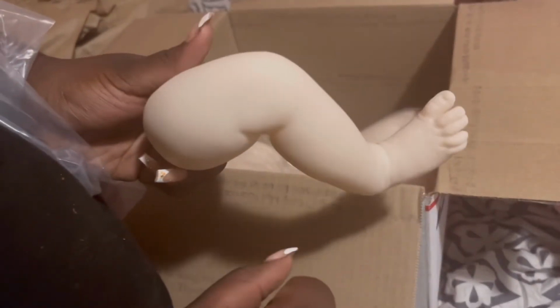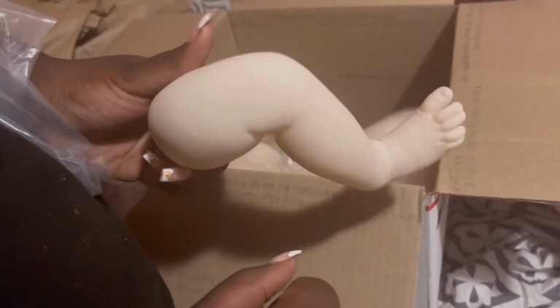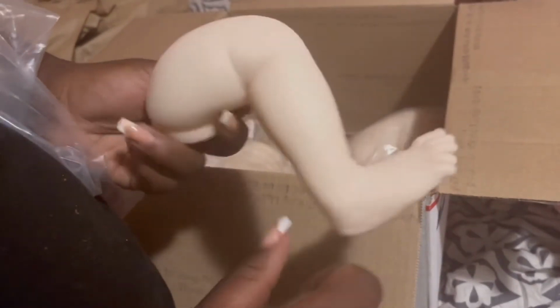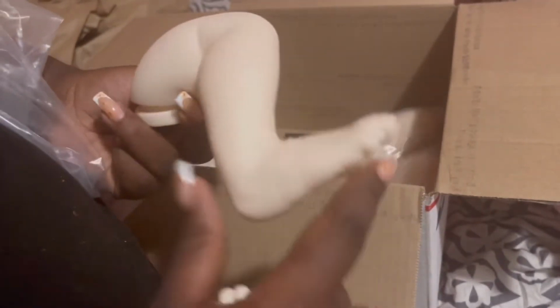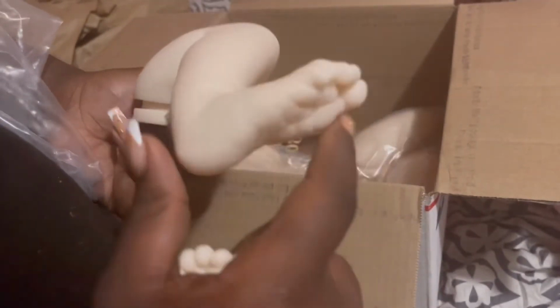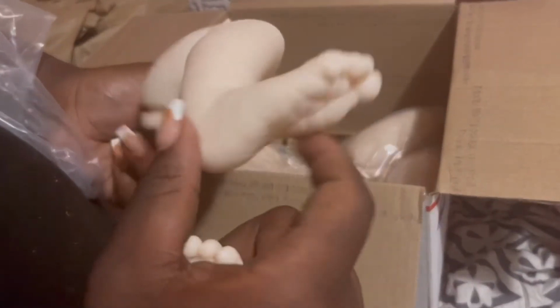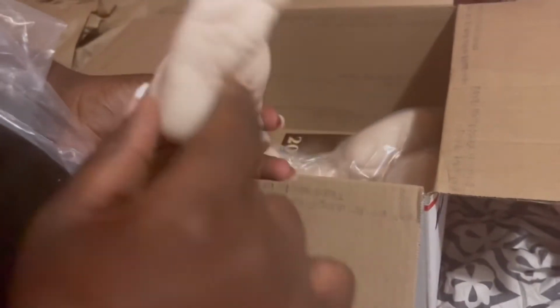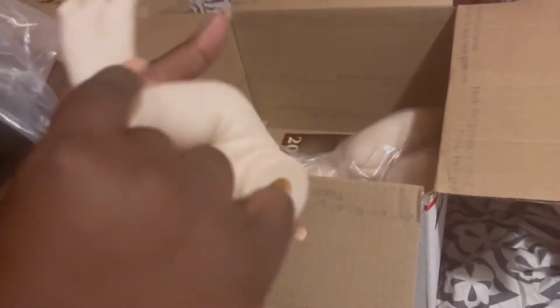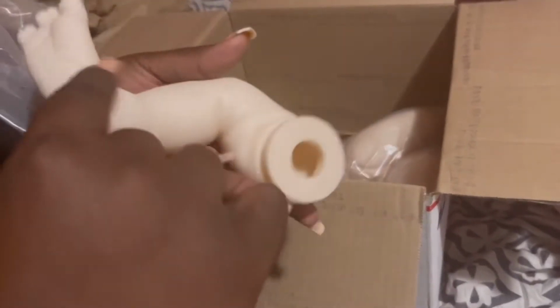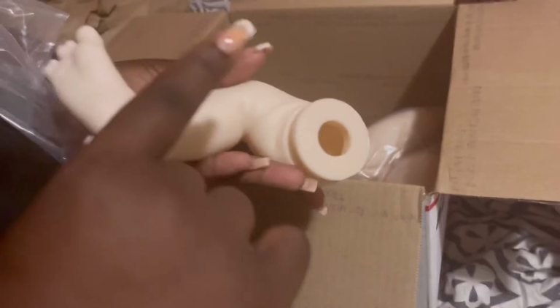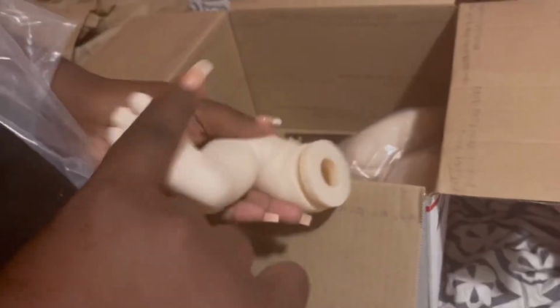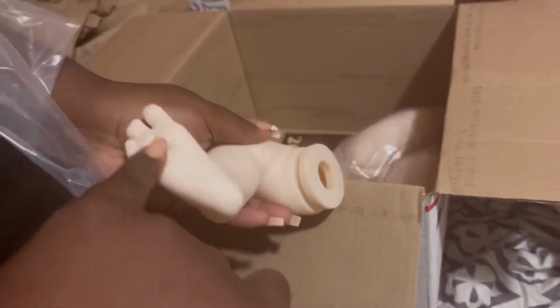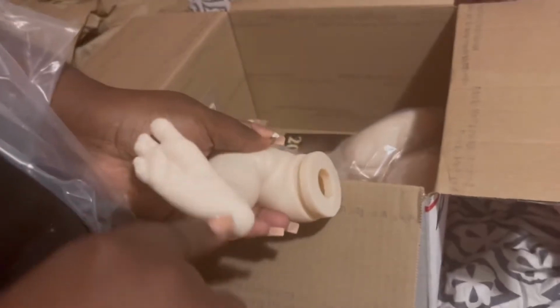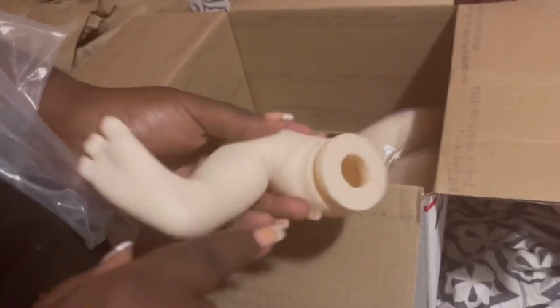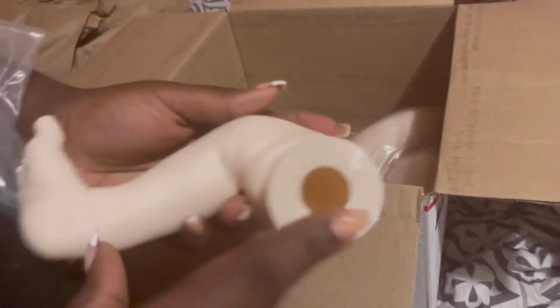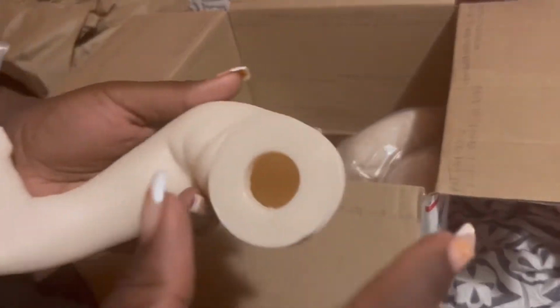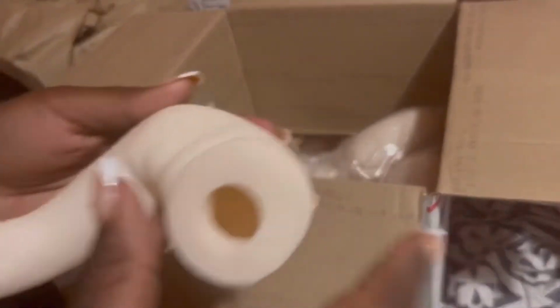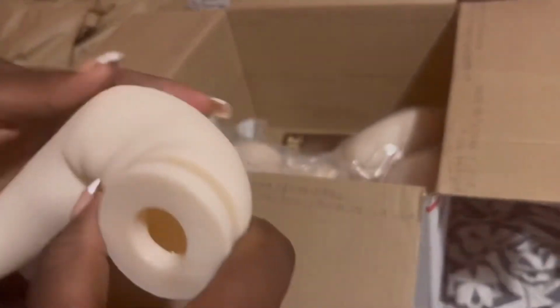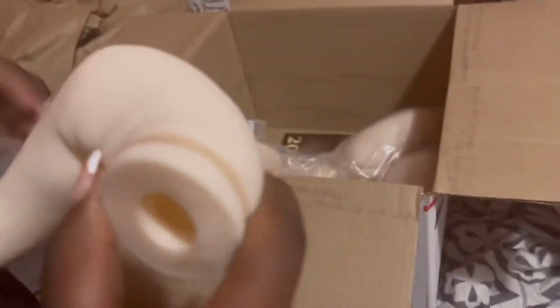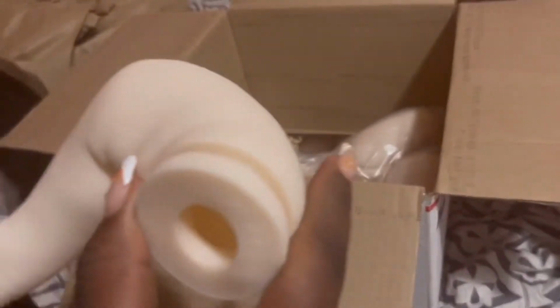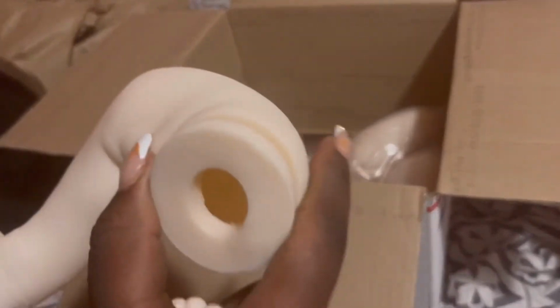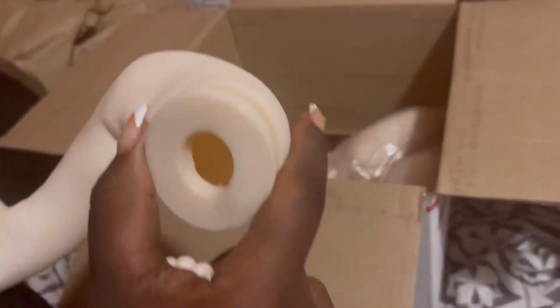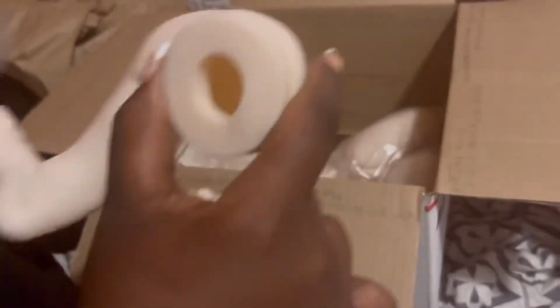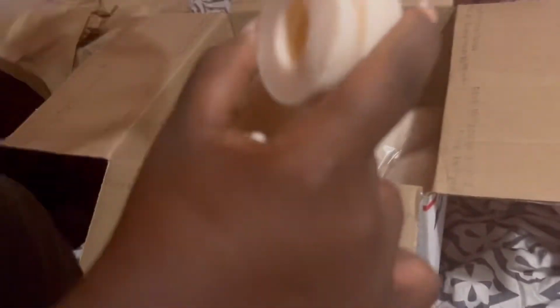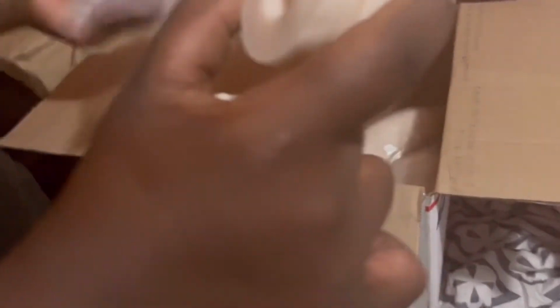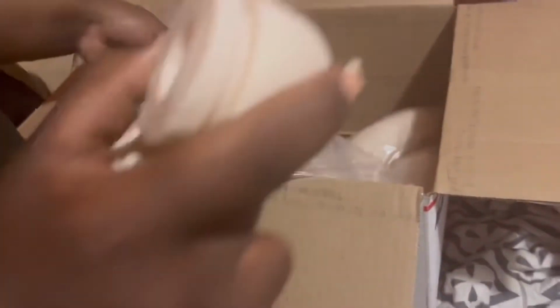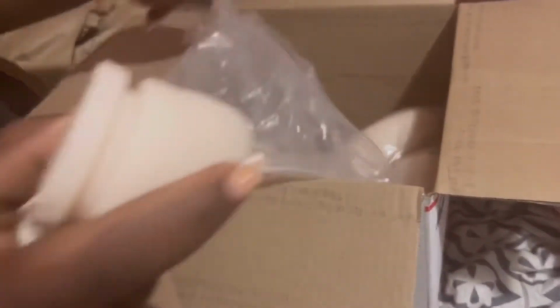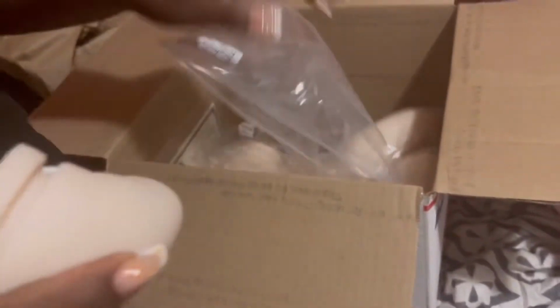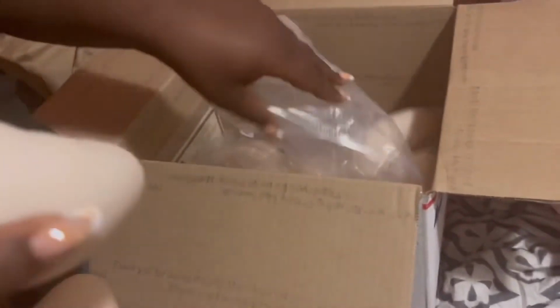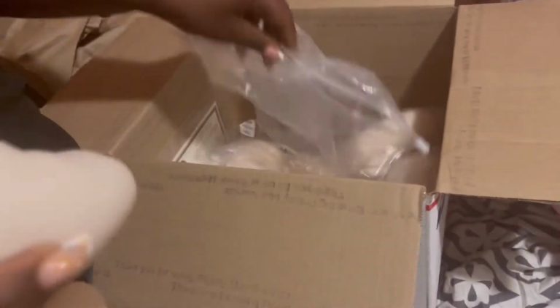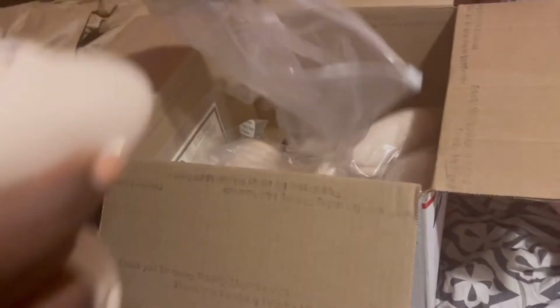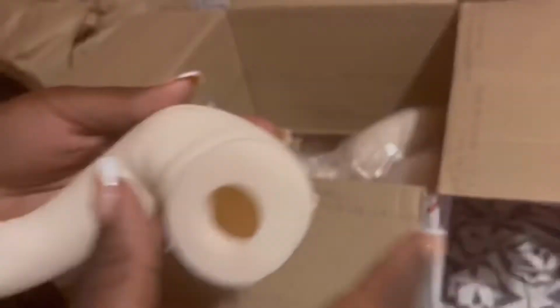A little curl foot. A little footsie. Super cute, super cute, super cute.